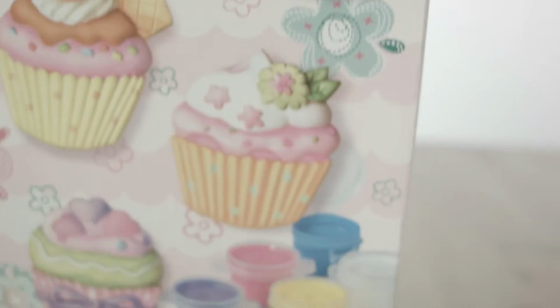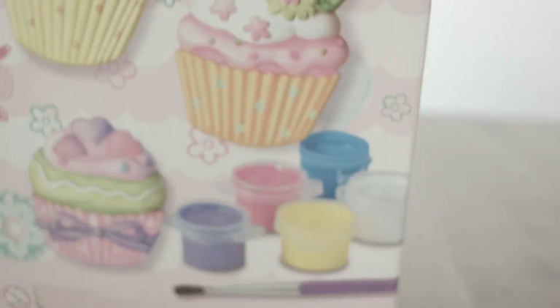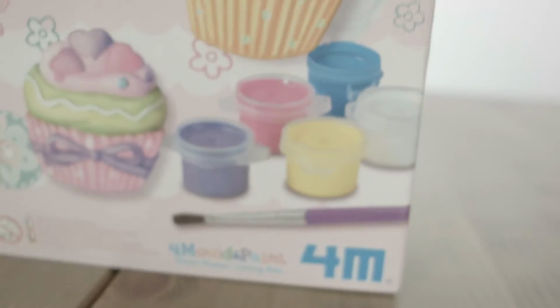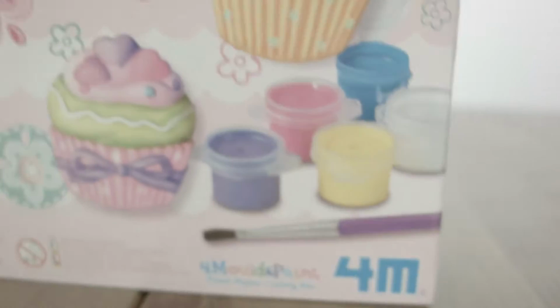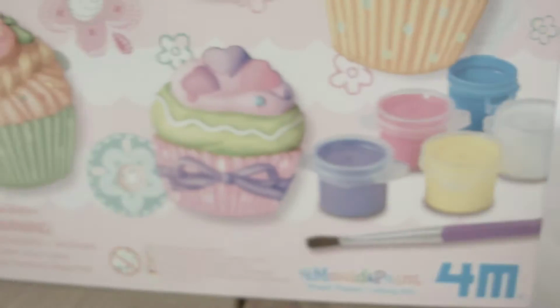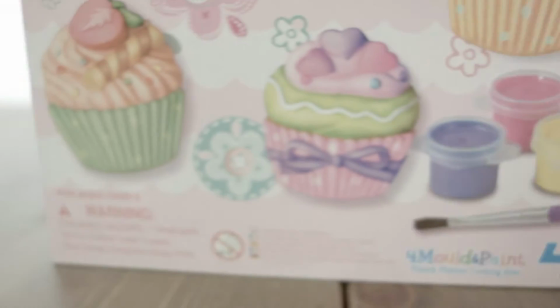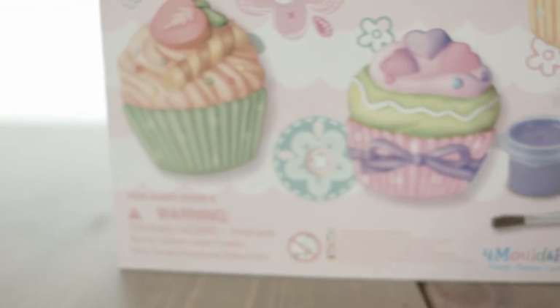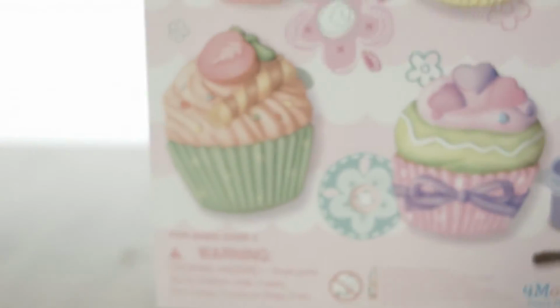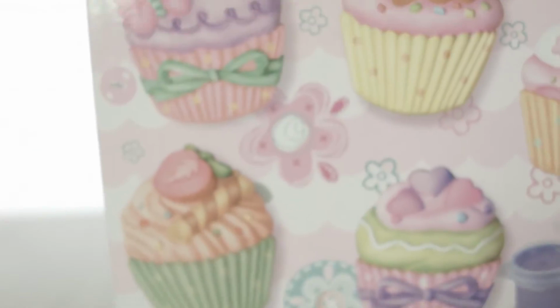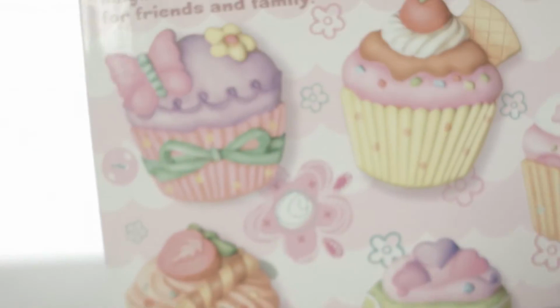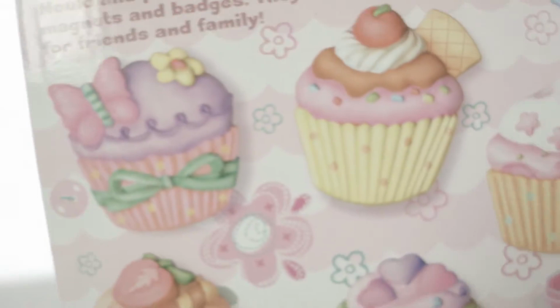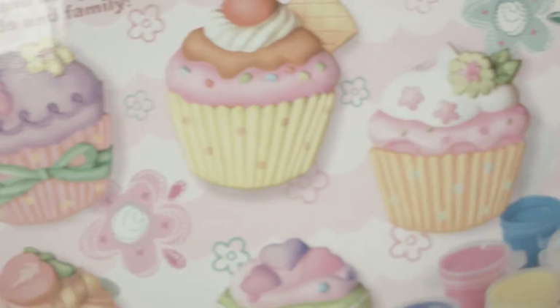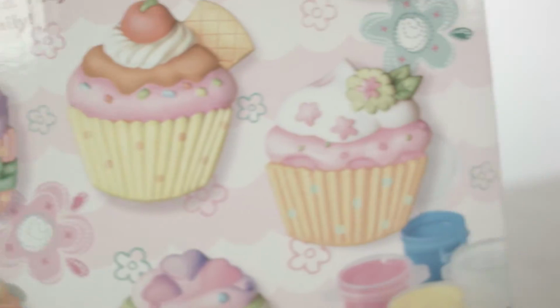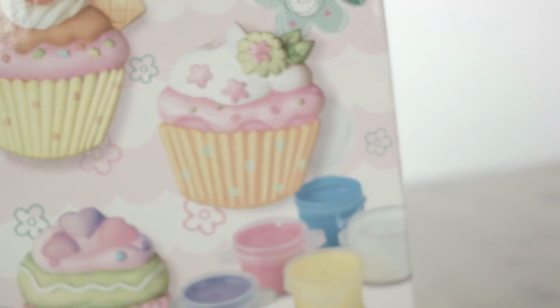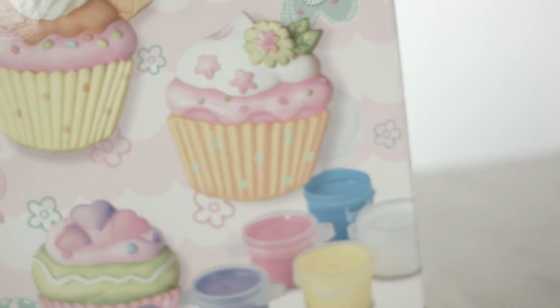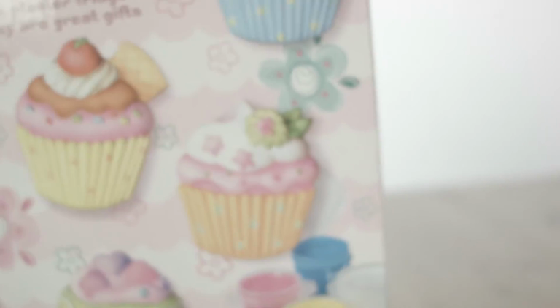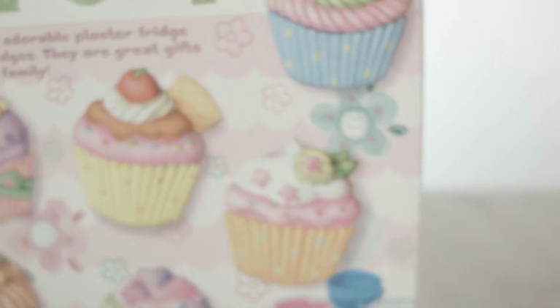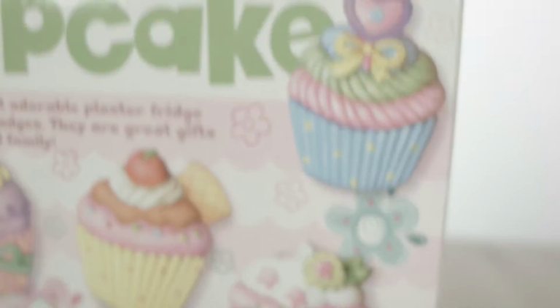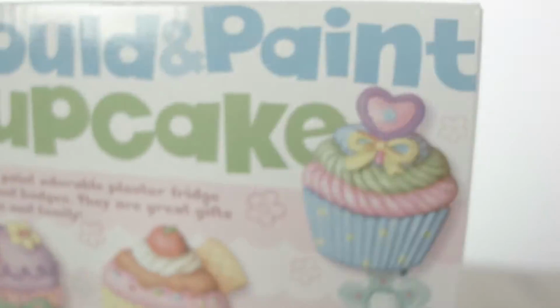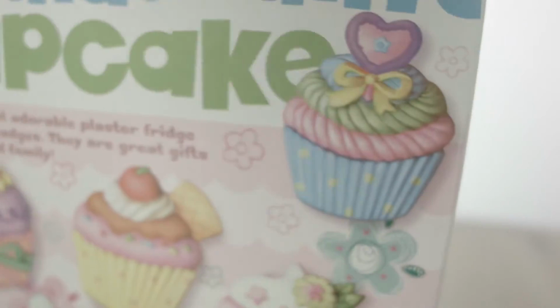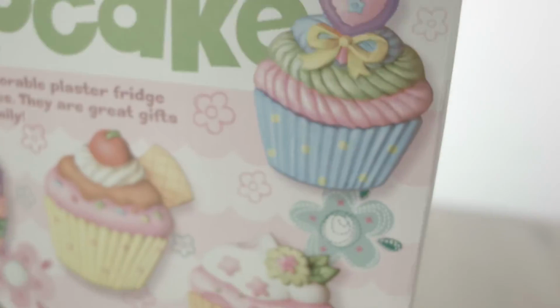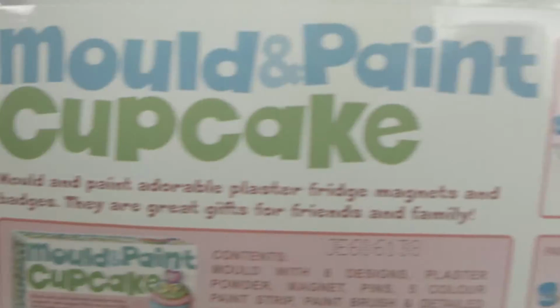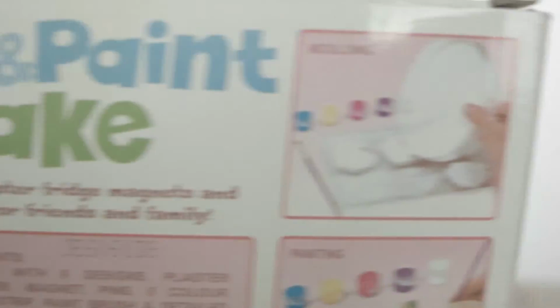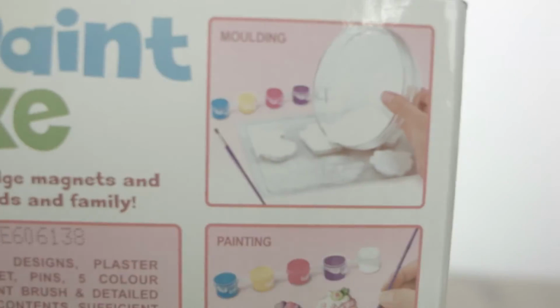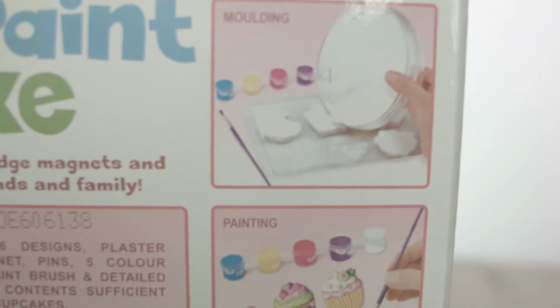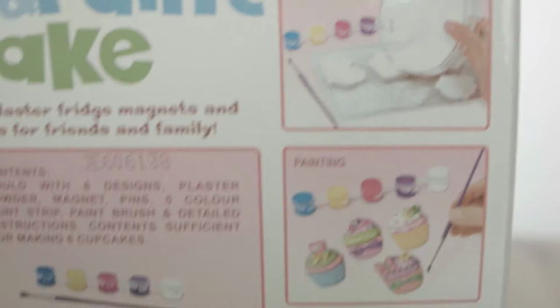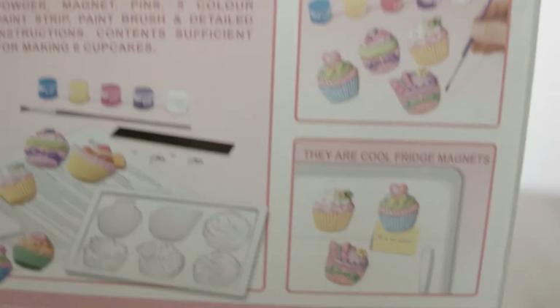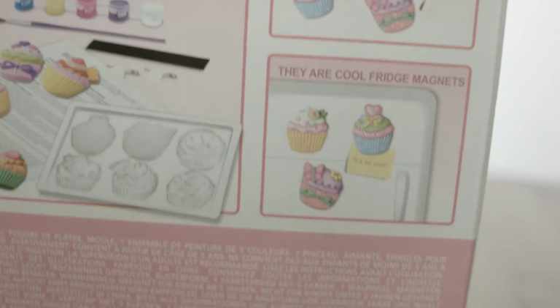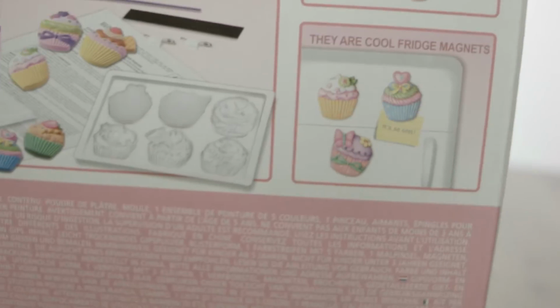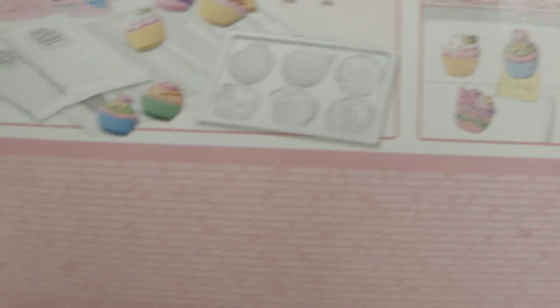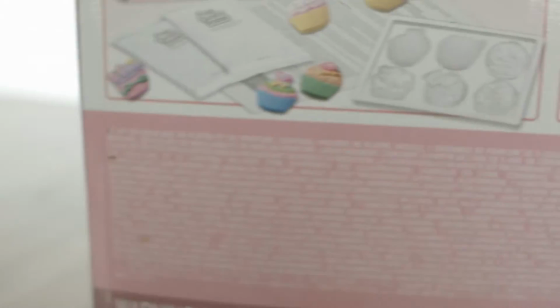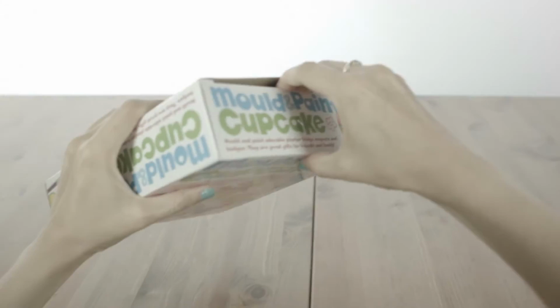Toy Crafters, today we're making our own clay cupcakes. Oh, they're so cute.